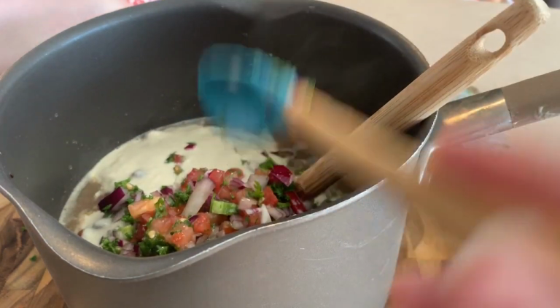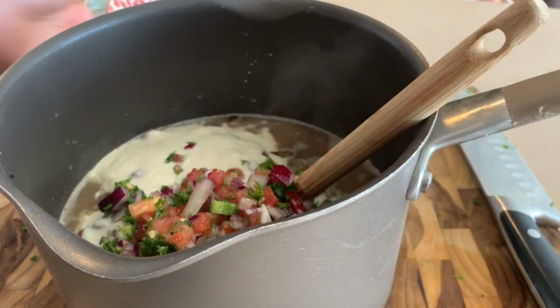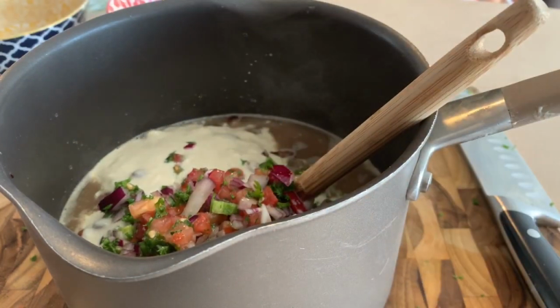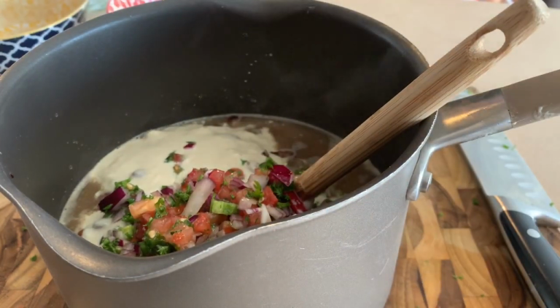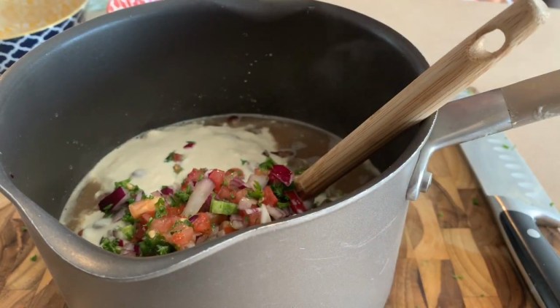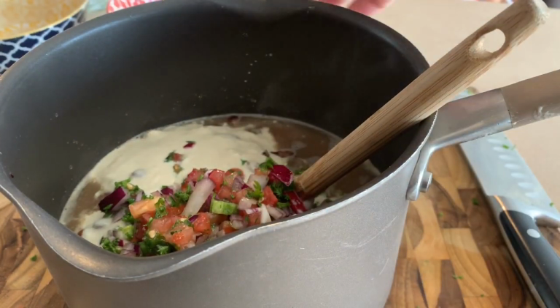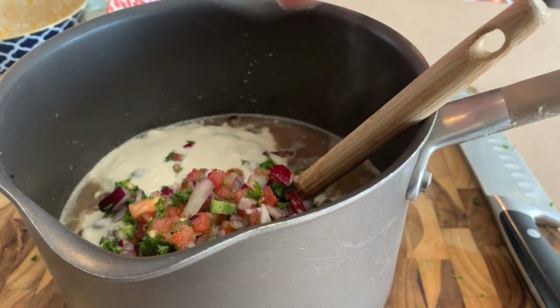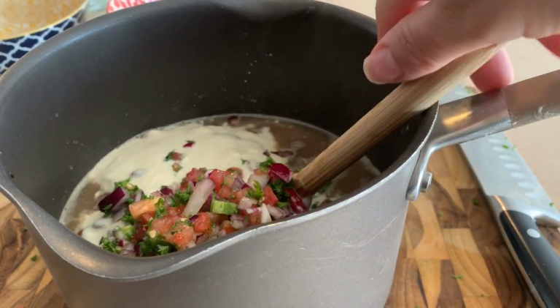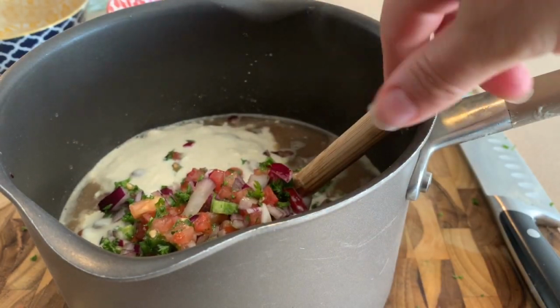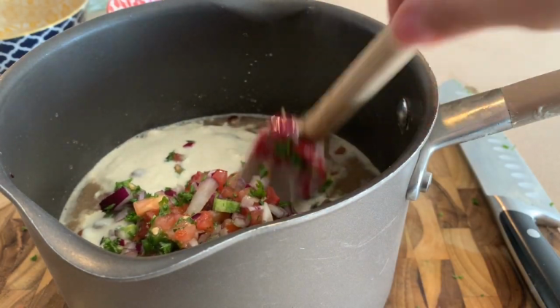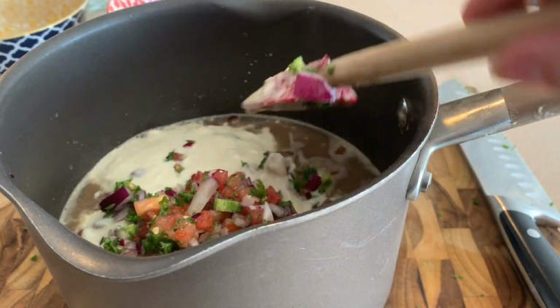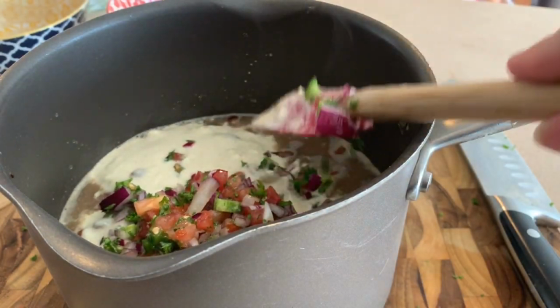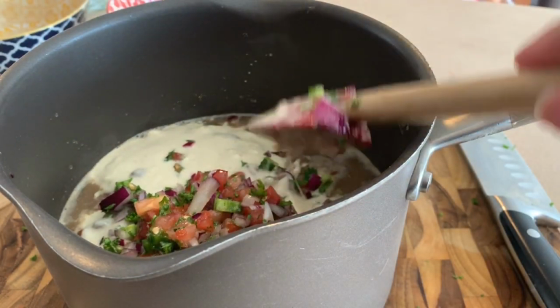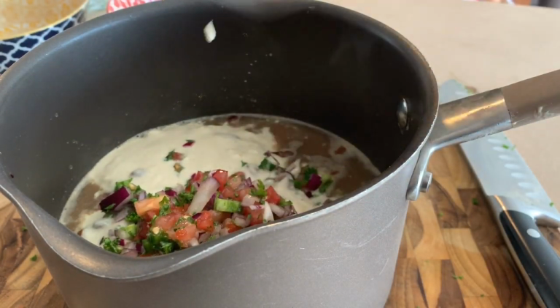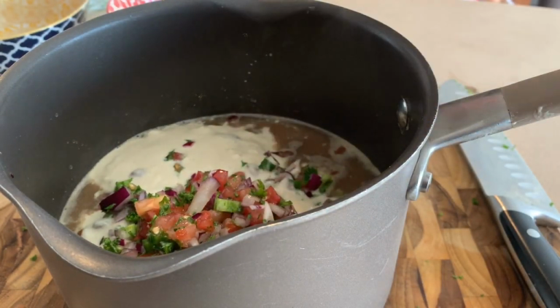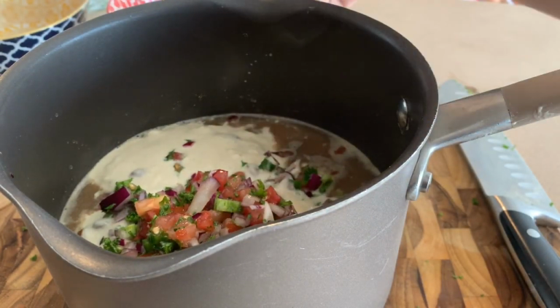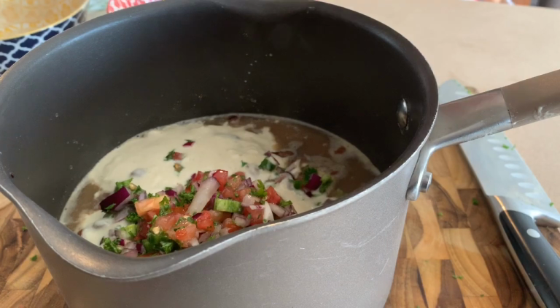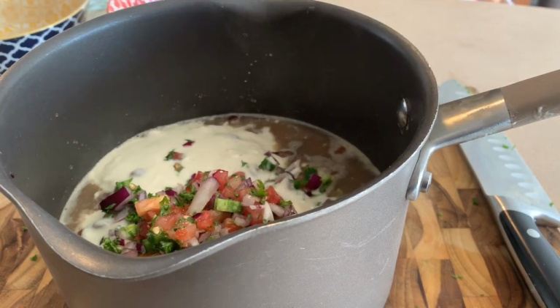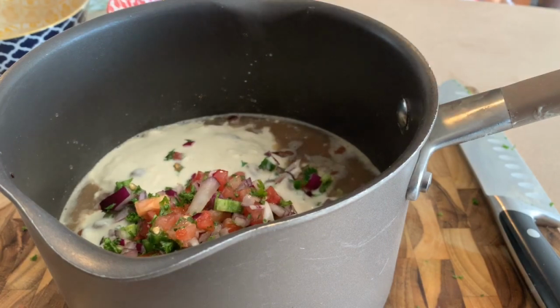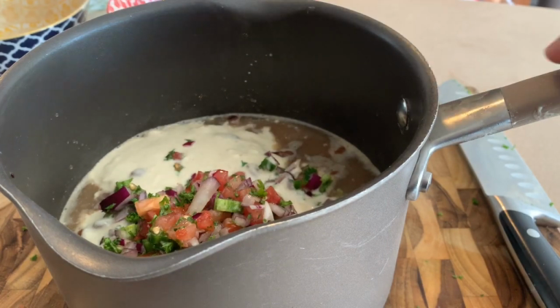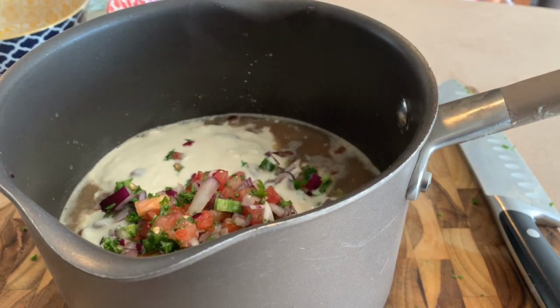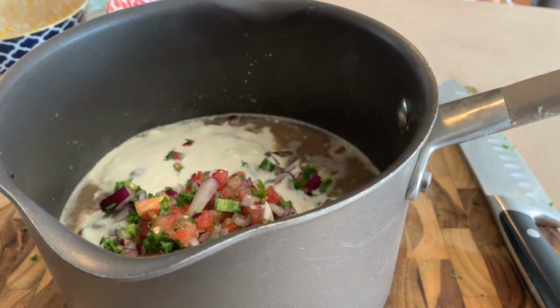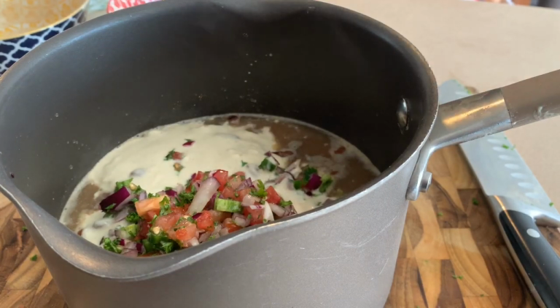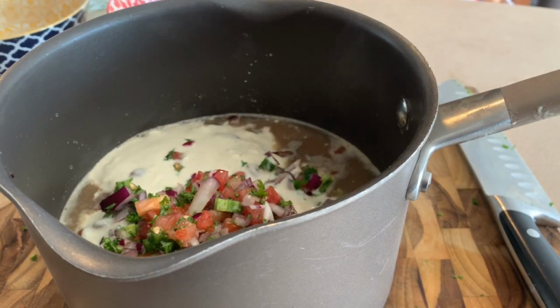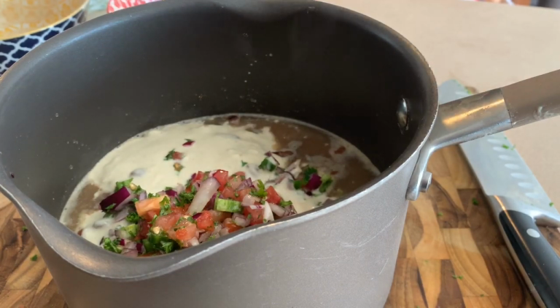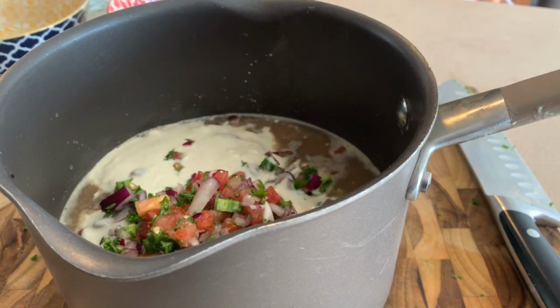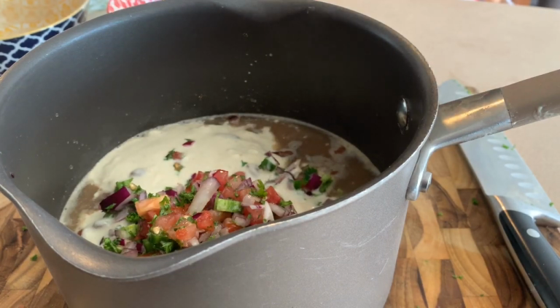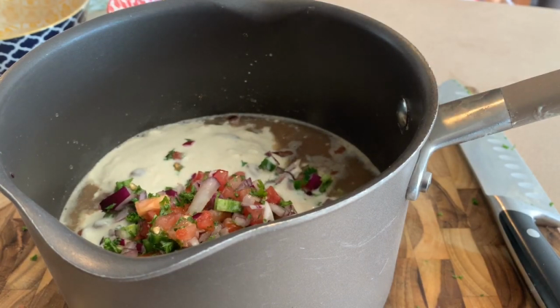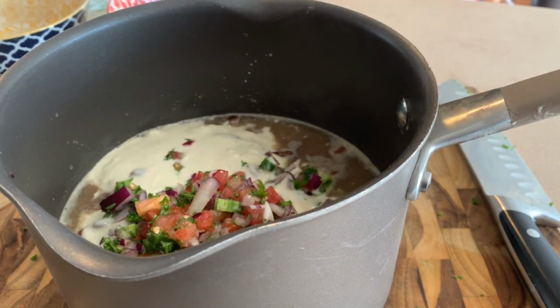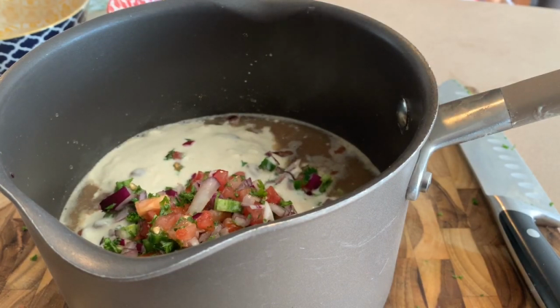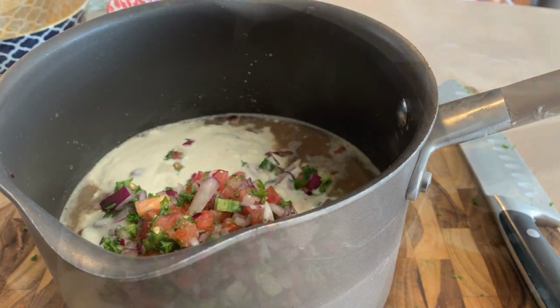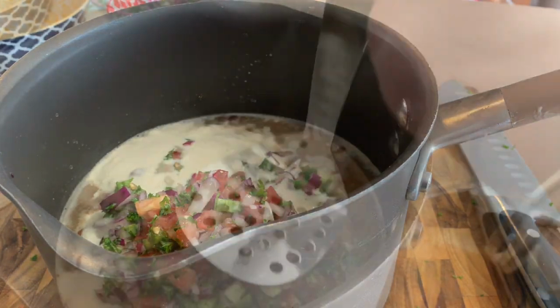Now I get a potato masher and give it a slight mash until it's at the consistency that I want.